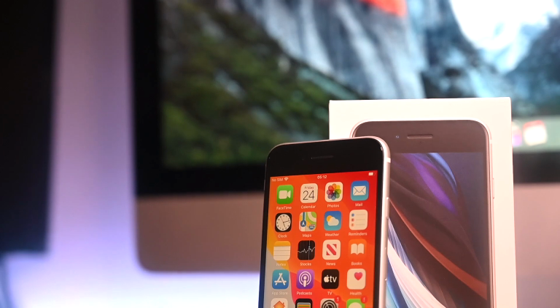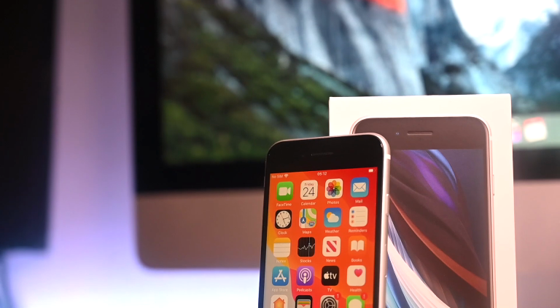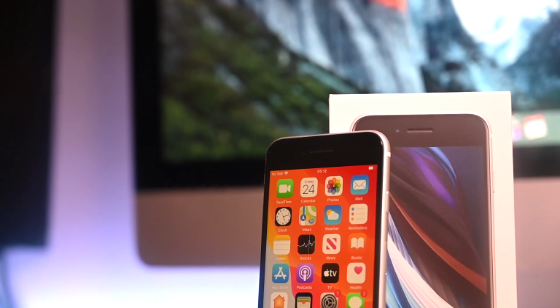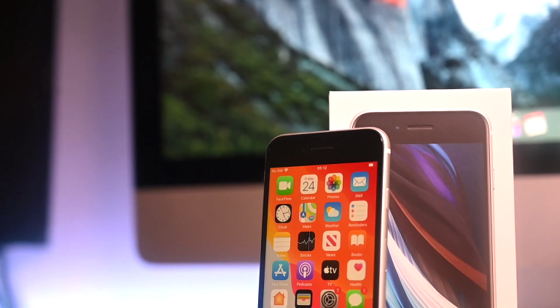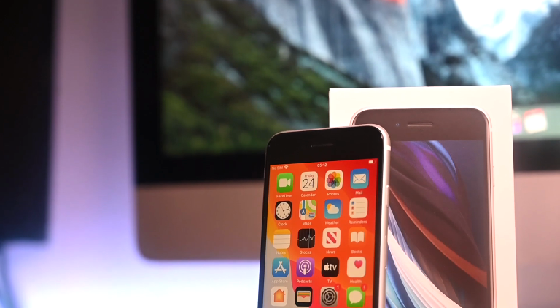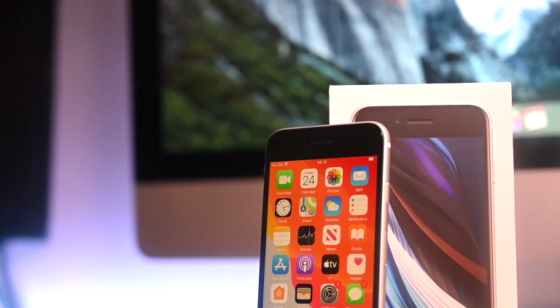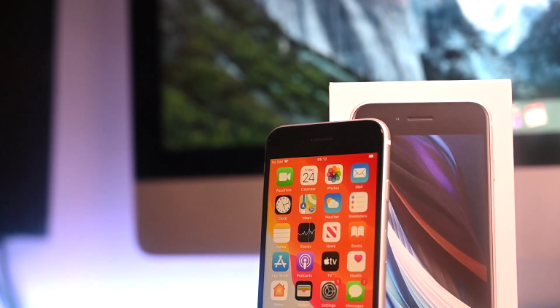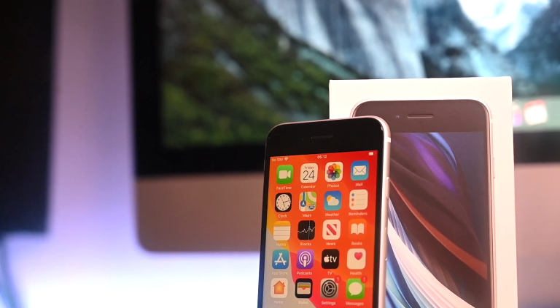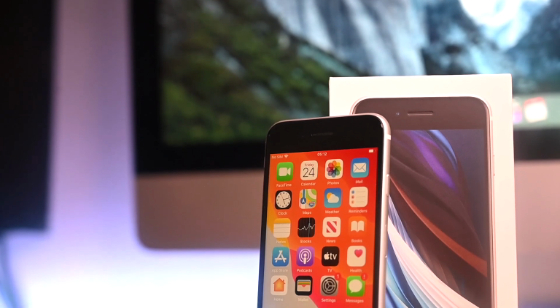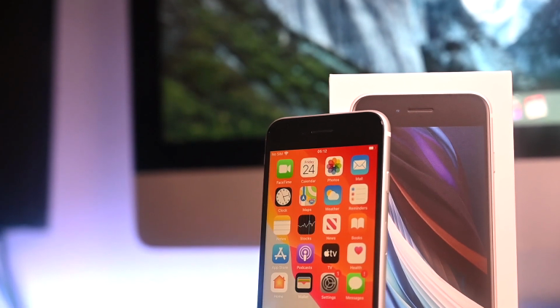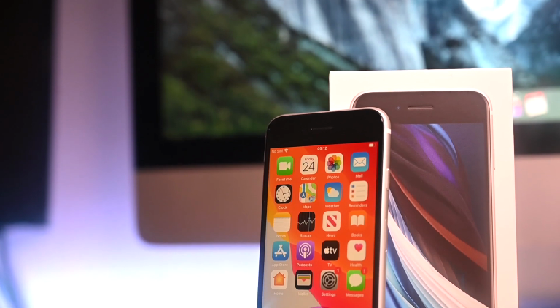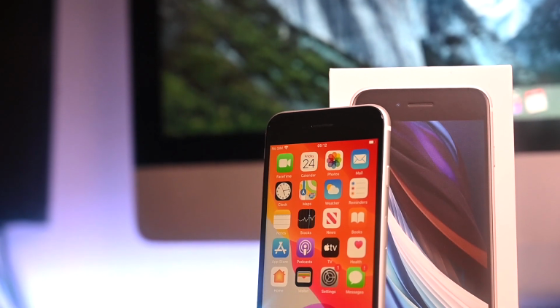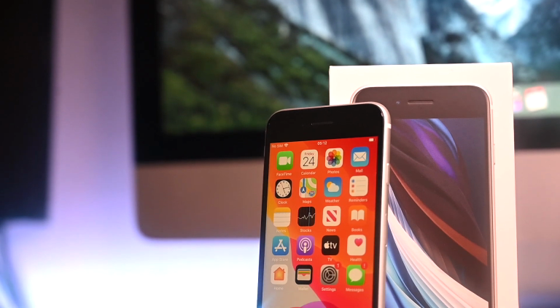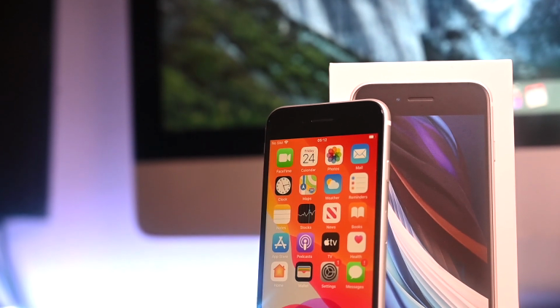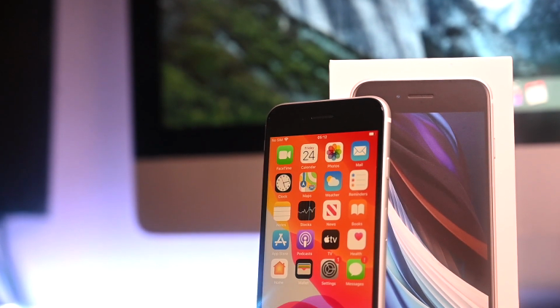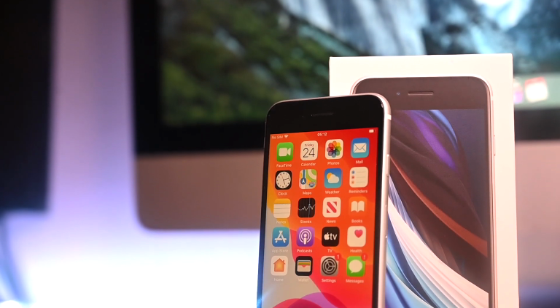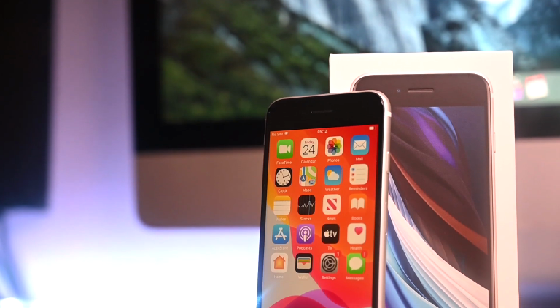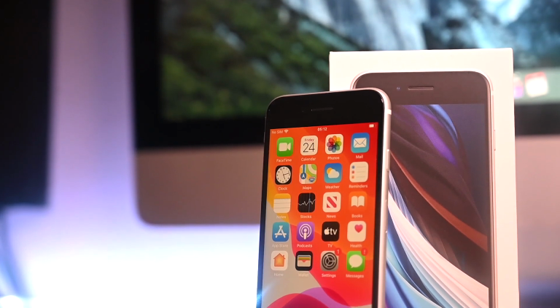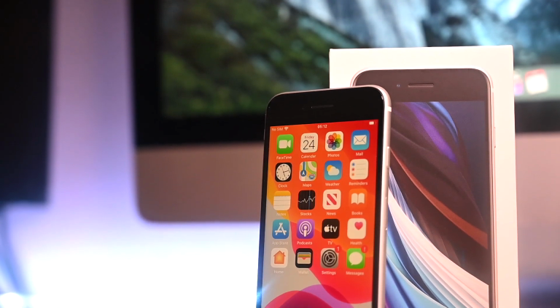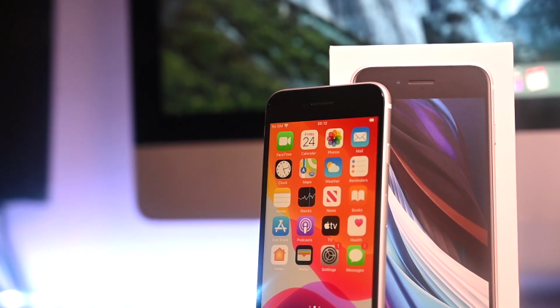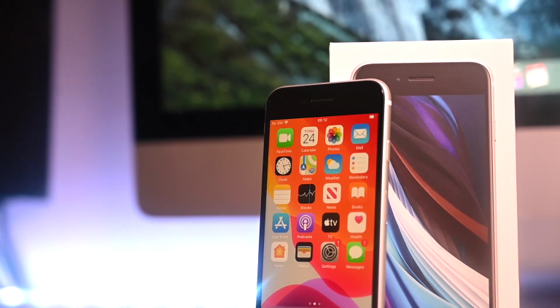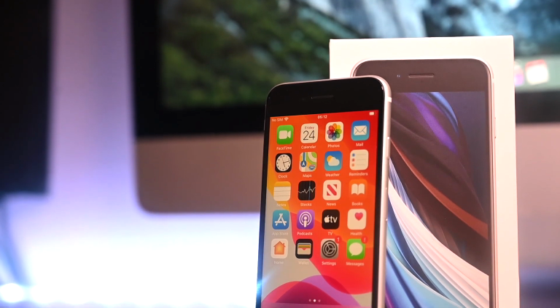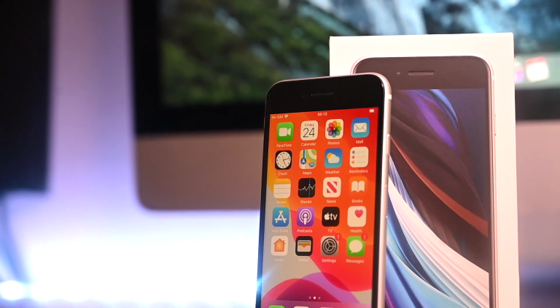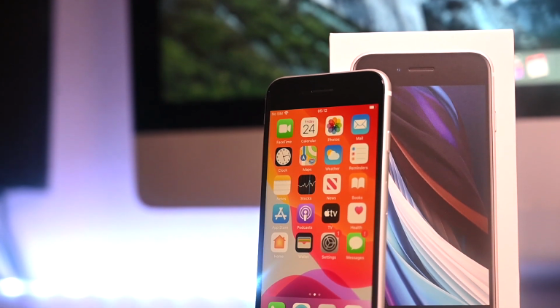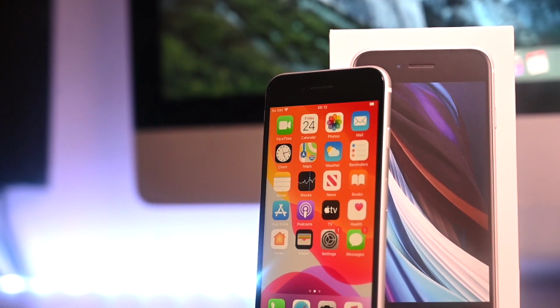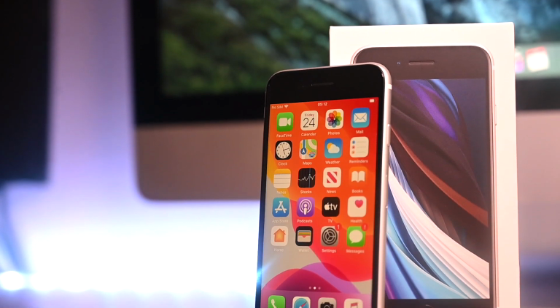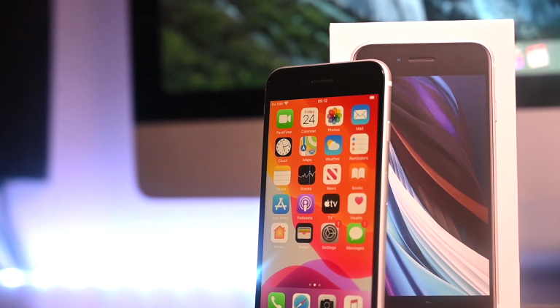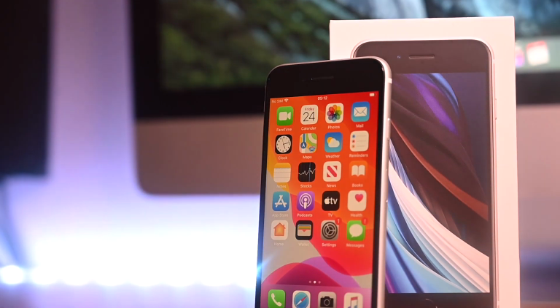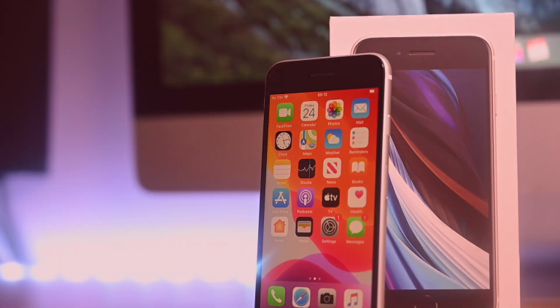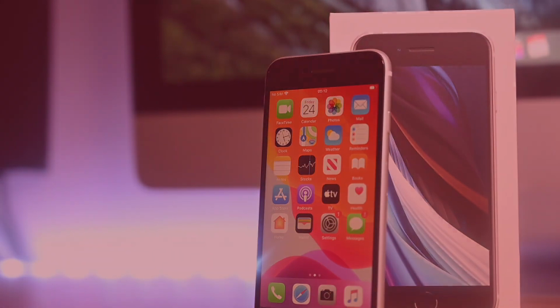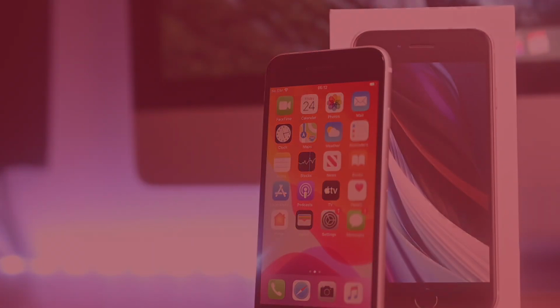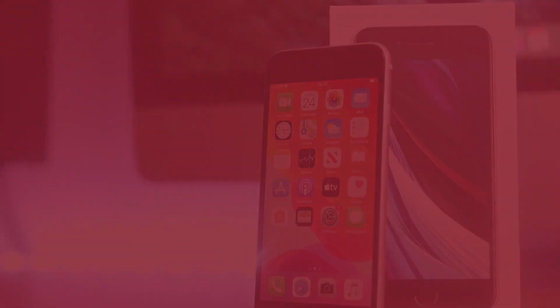What's up everyone, Mr. Tech here. In today's video I'm going to show you how to set up the iPhone SE 2, 2020 edition.